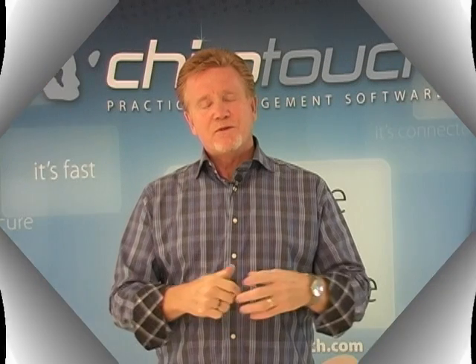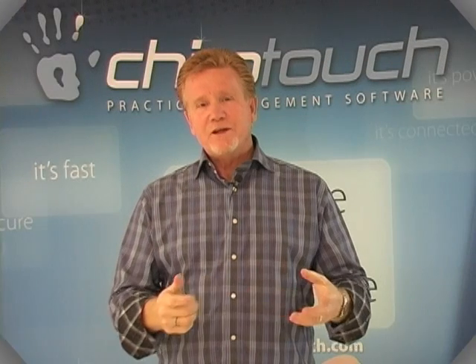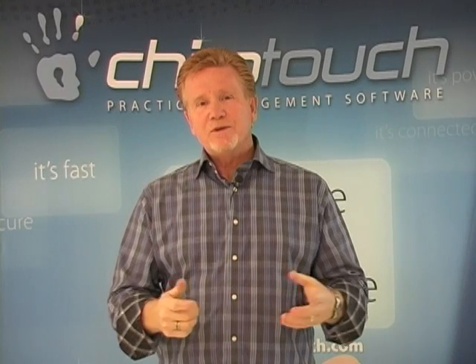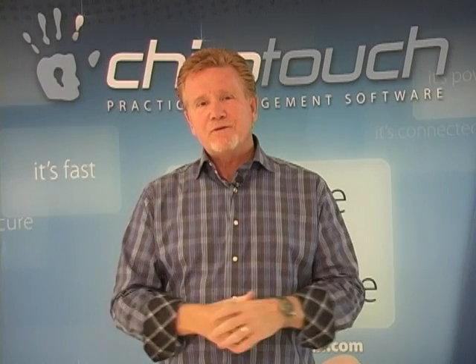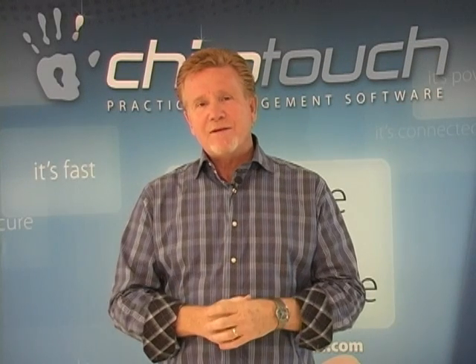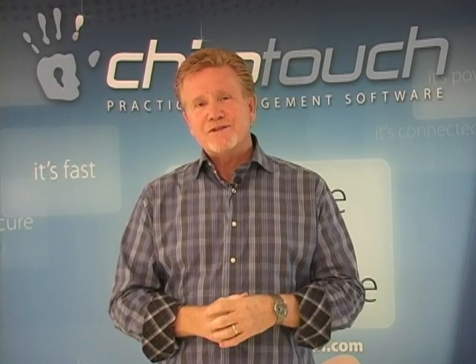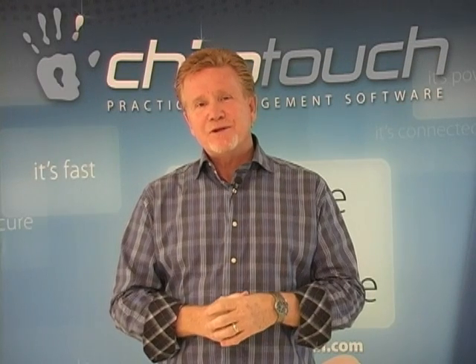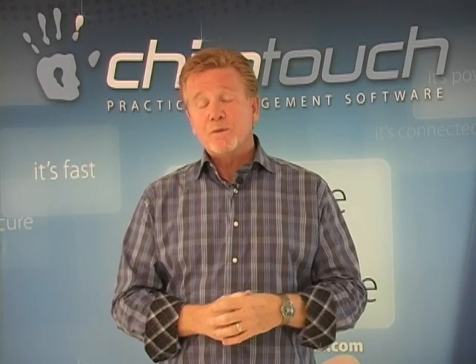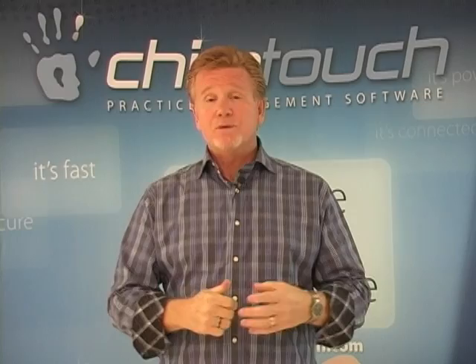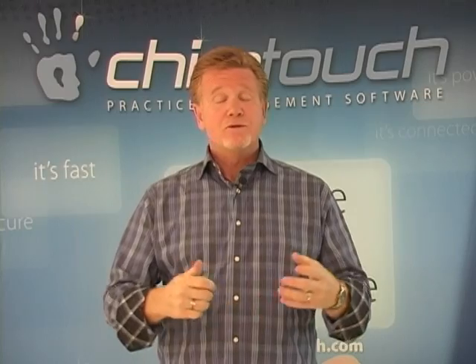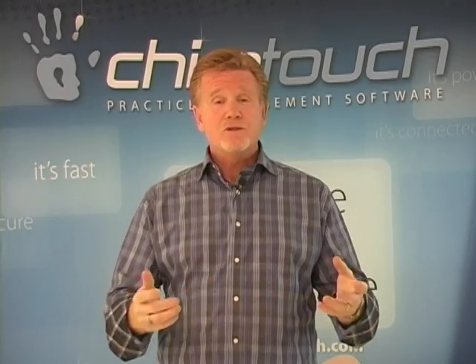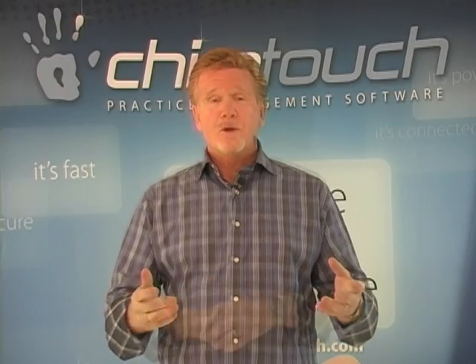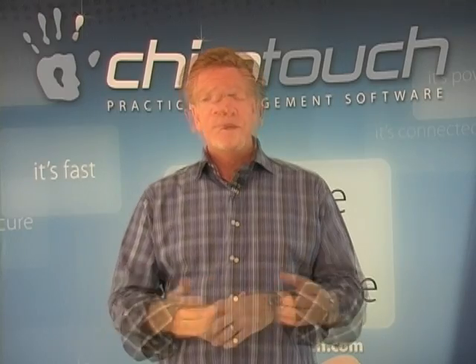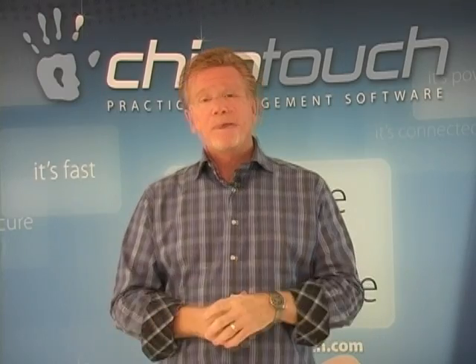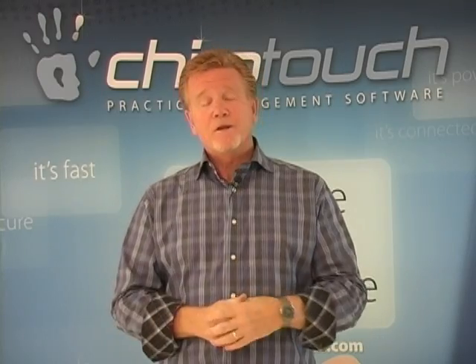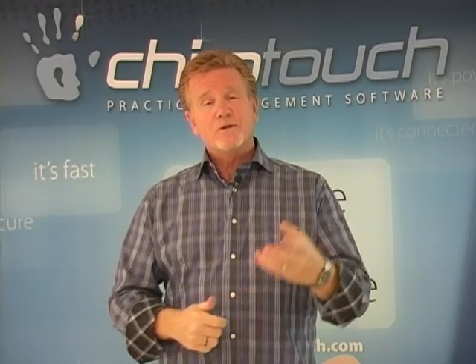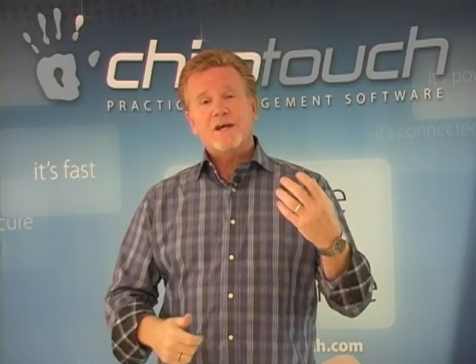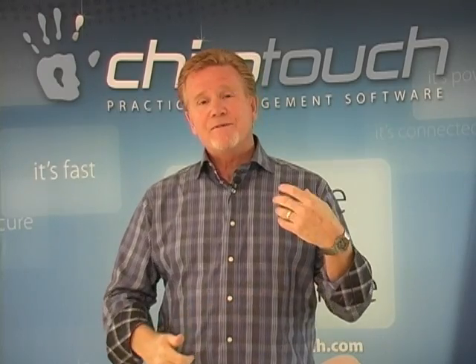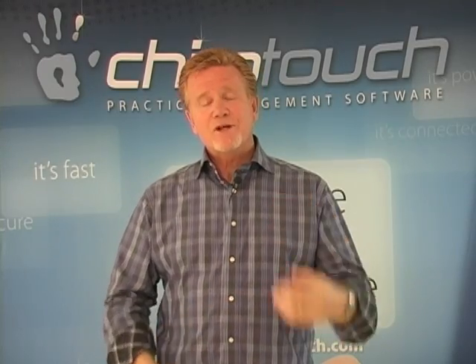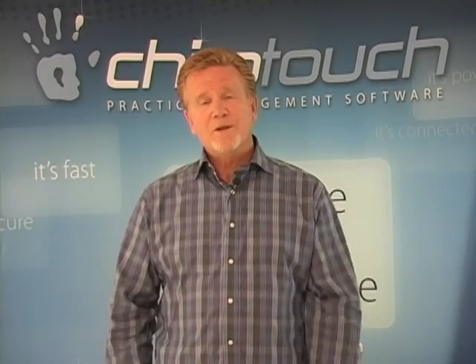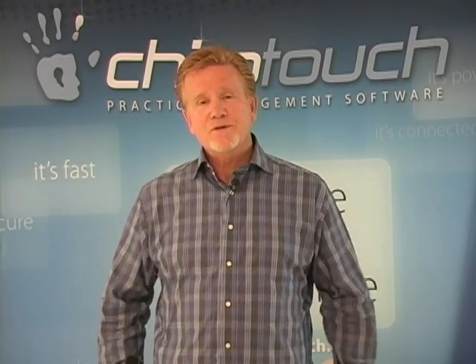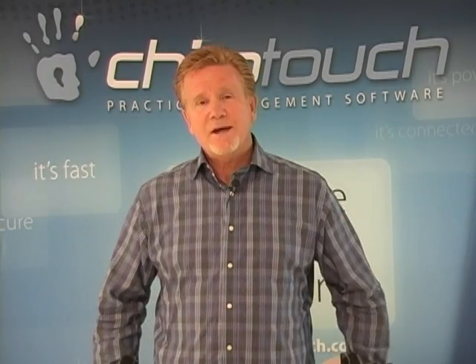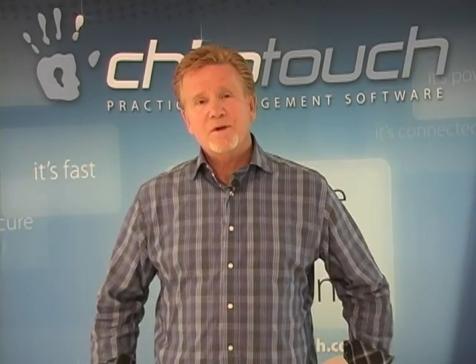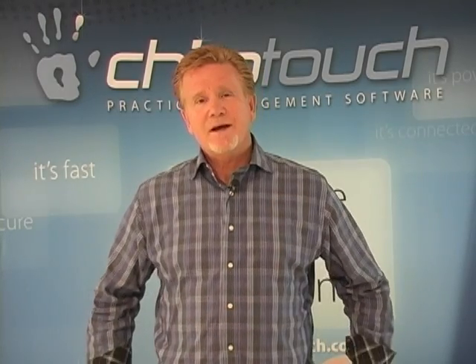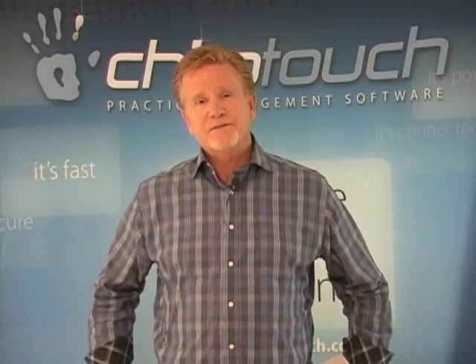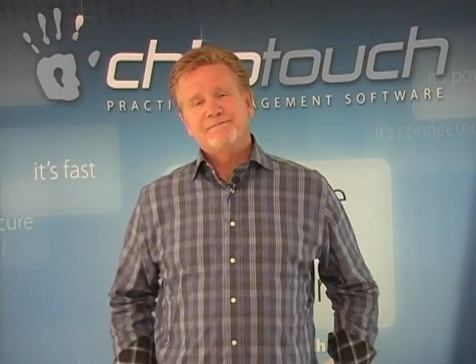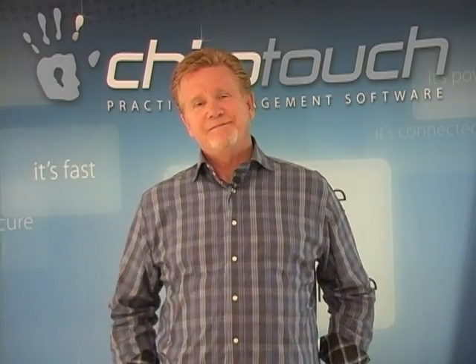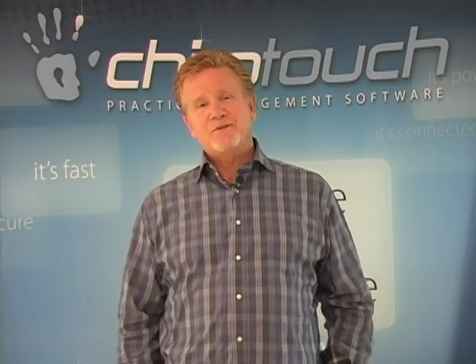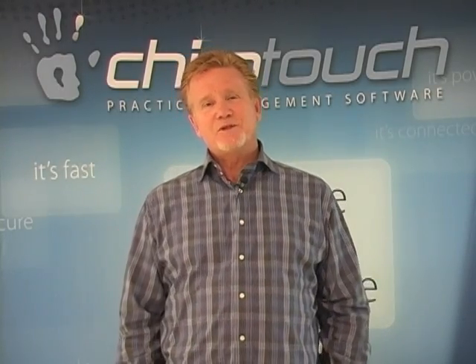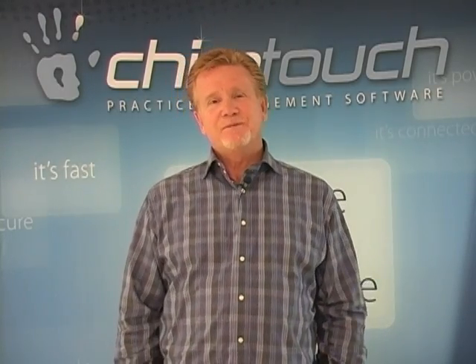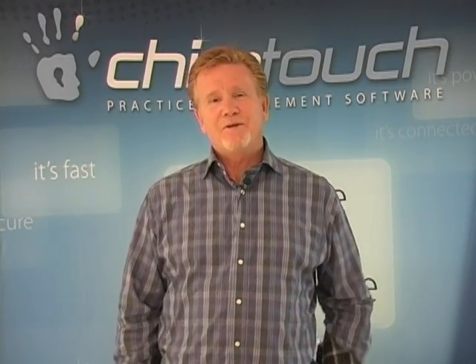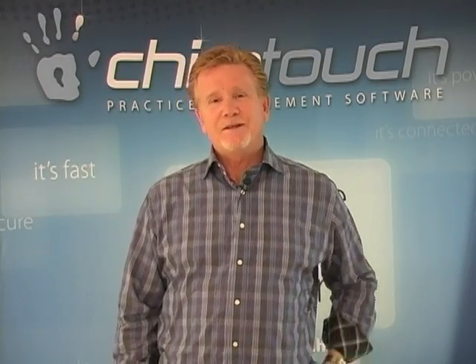Thank you again for having us here. We wish you a great show and look forward to having you stop by the booth and say hi to one of the guys. Thanks a bunch — have a great day.